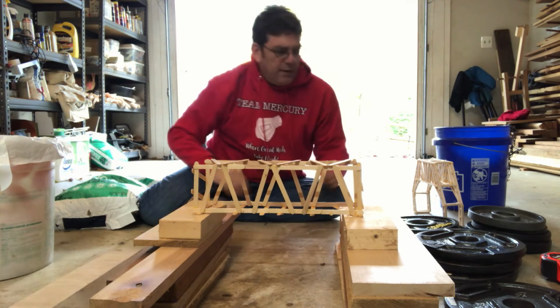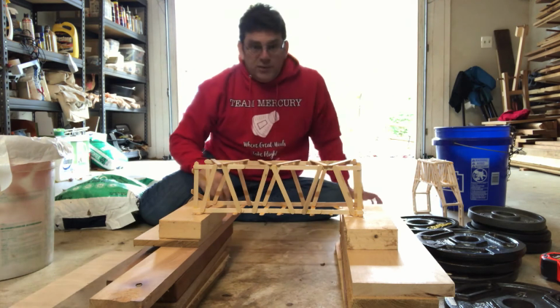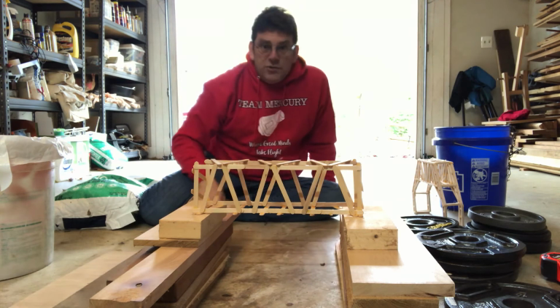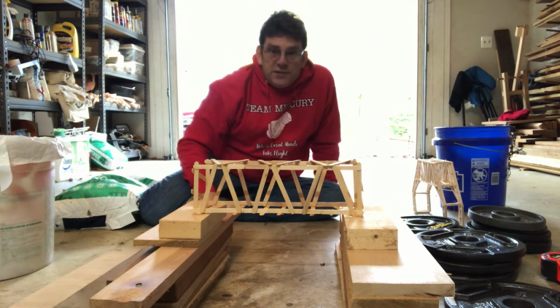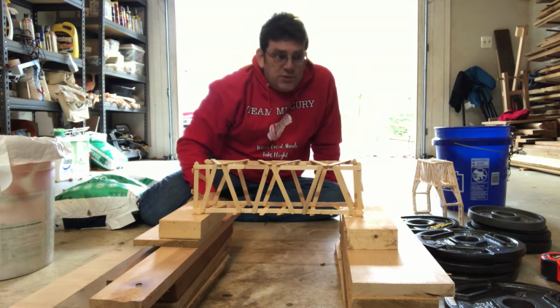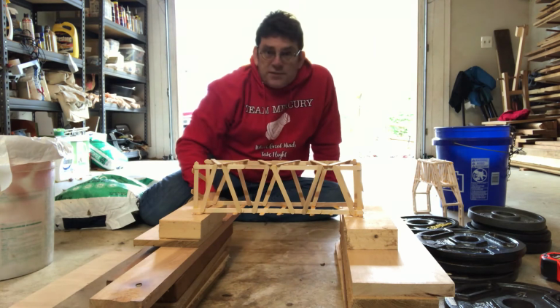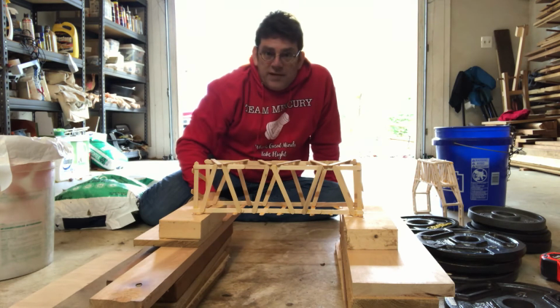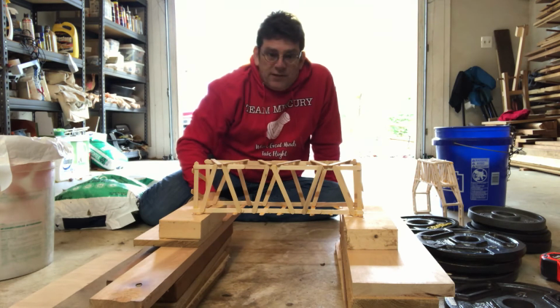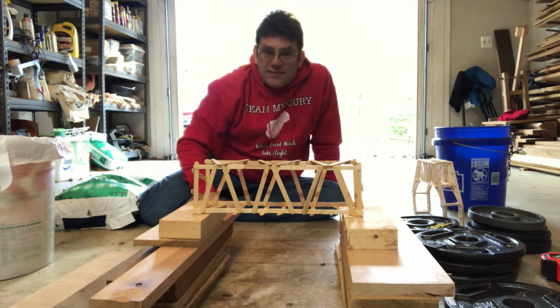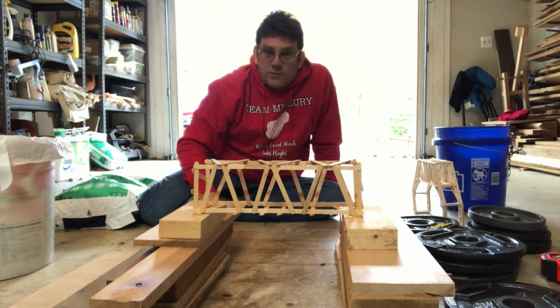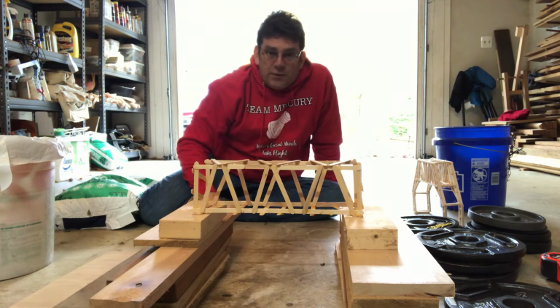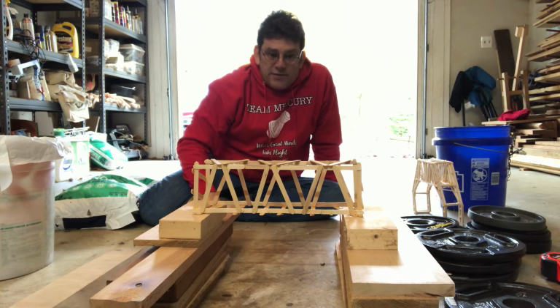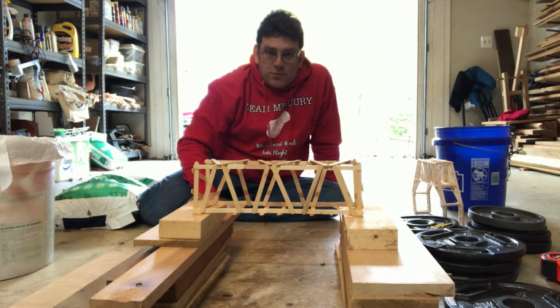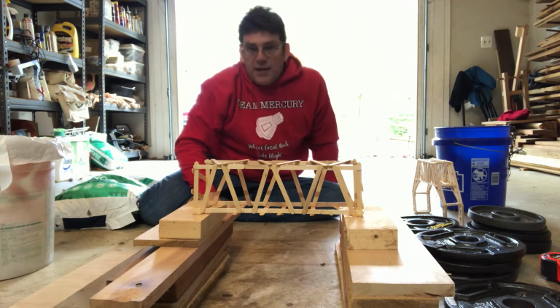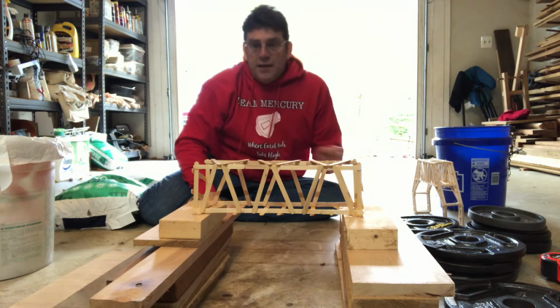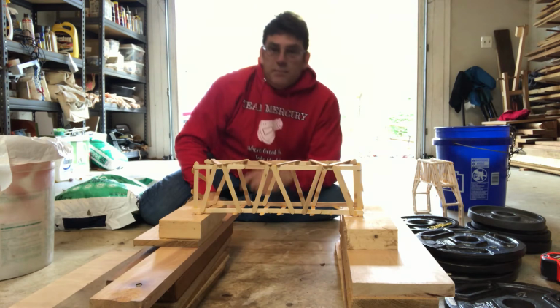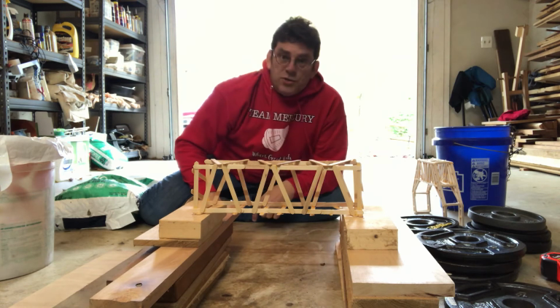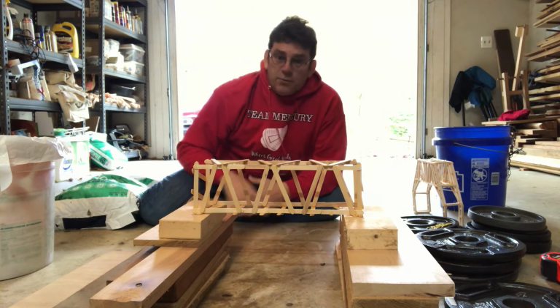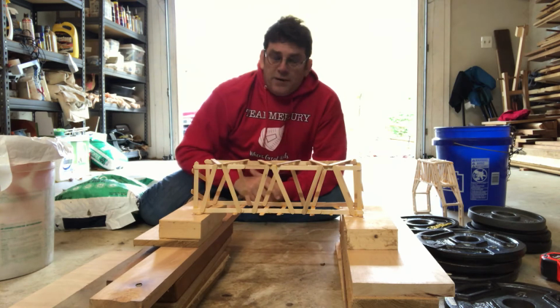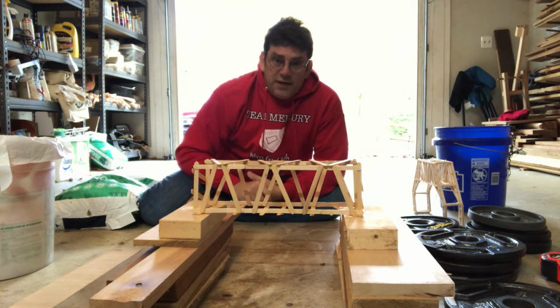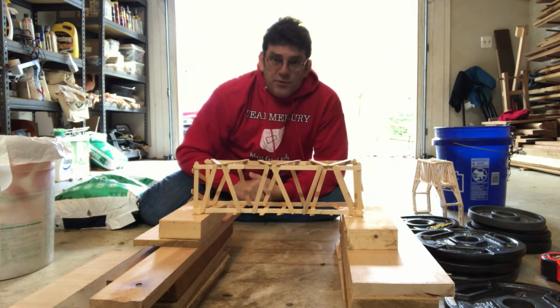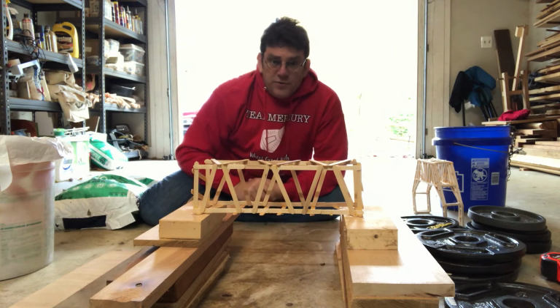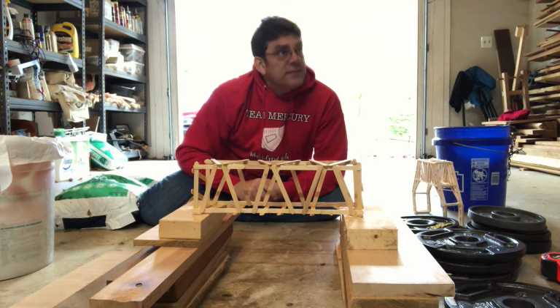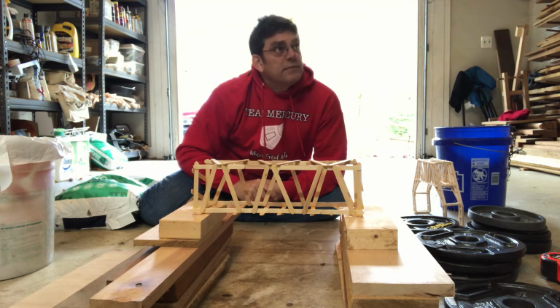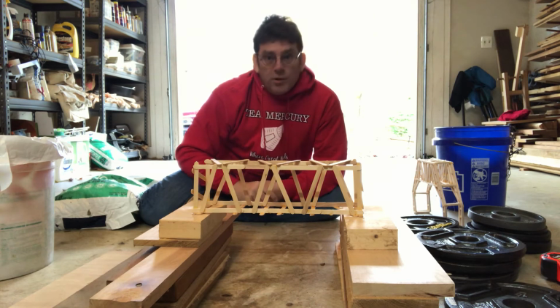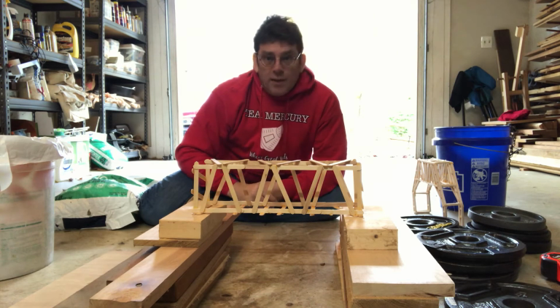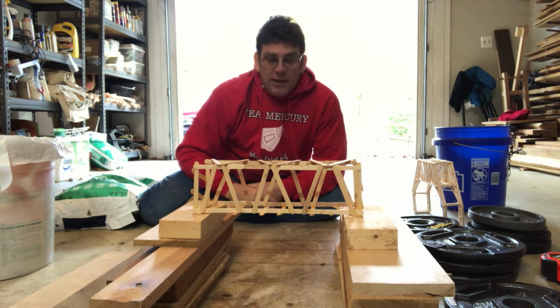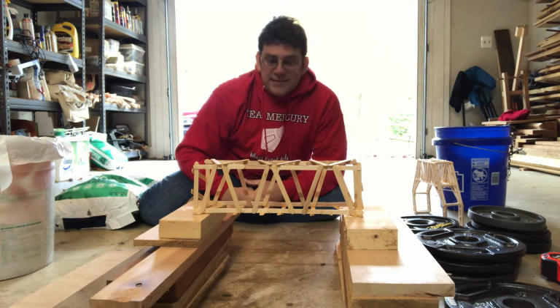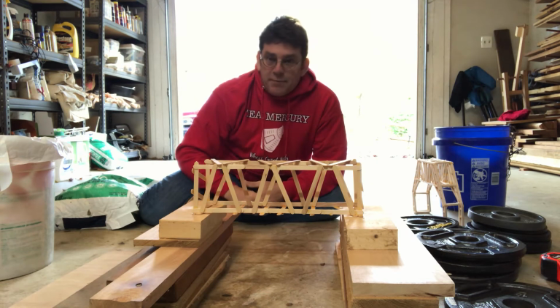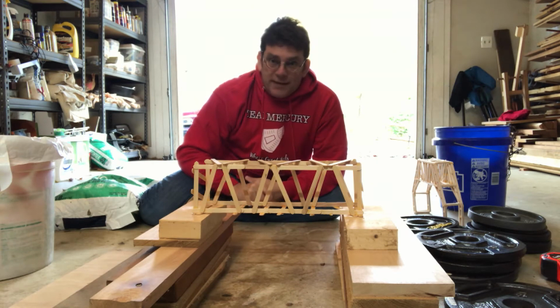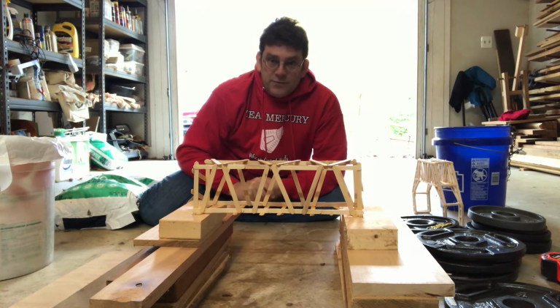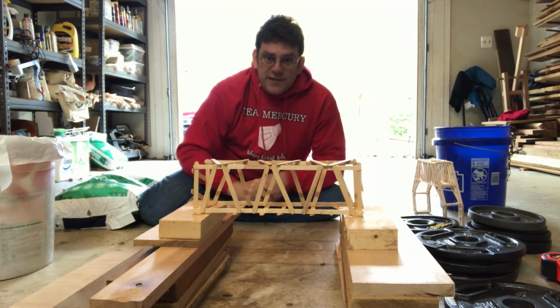When you do this make sure you get some safety glasses because we don't know how this is going to break. Make sure you get your parents to help you do this. Let me go grab my glasses and I'll be back to do the test.